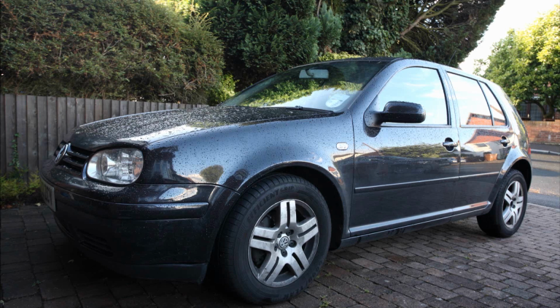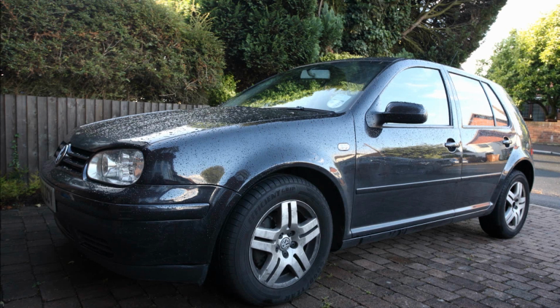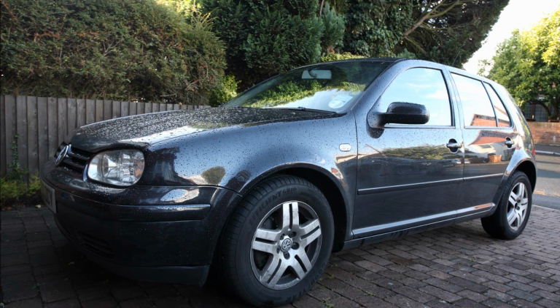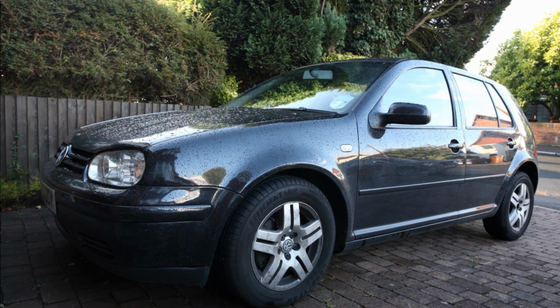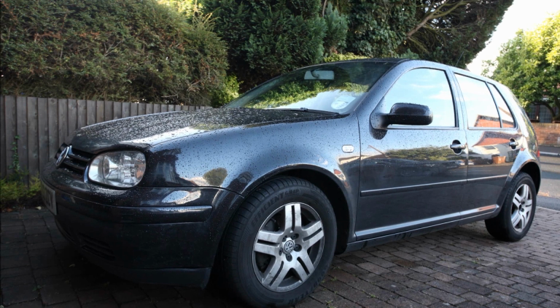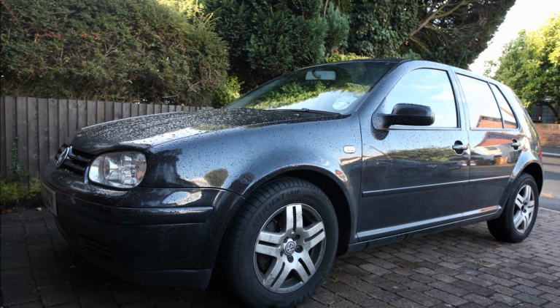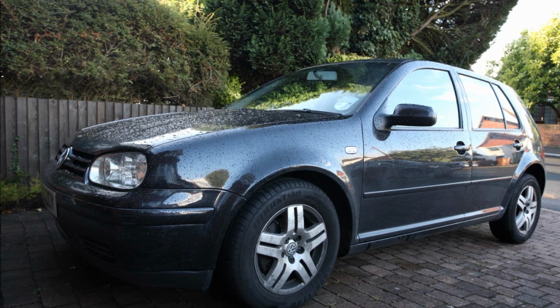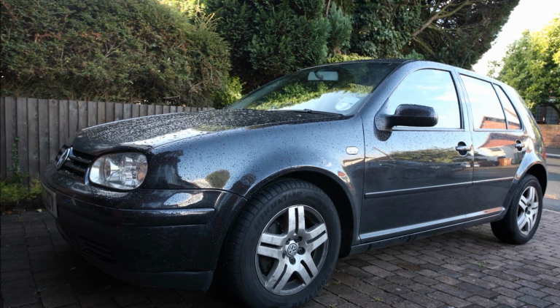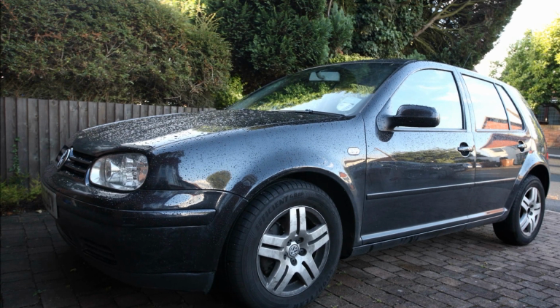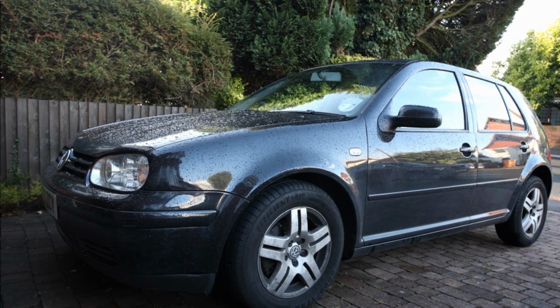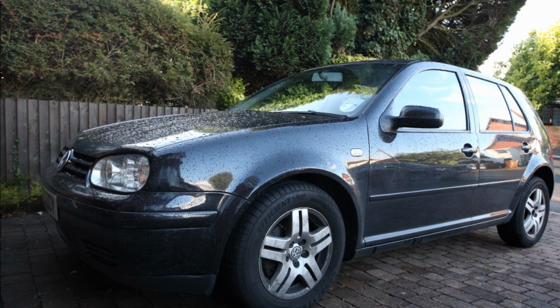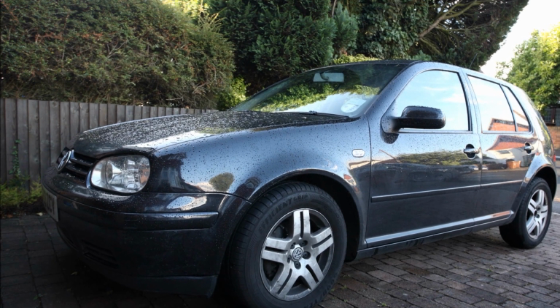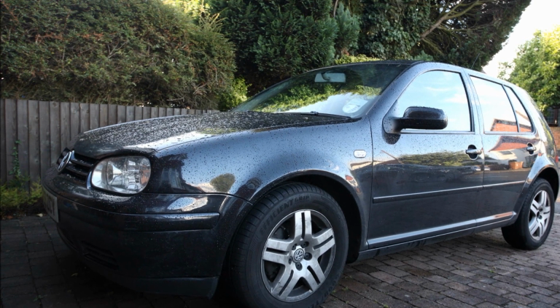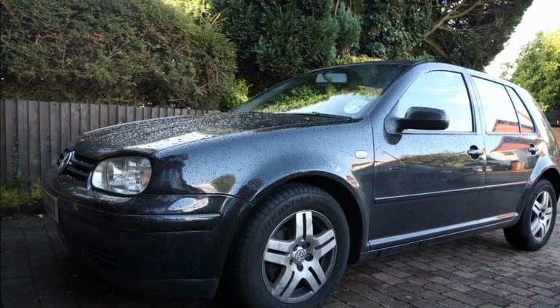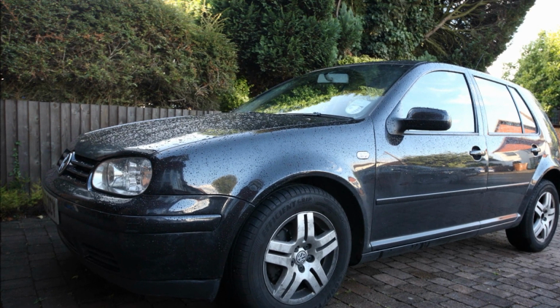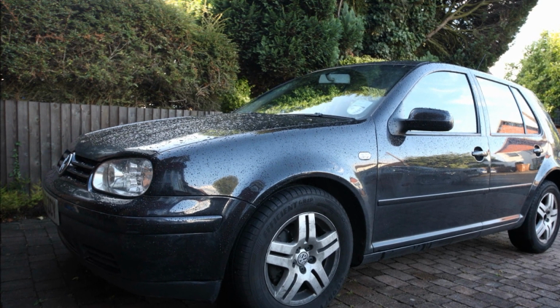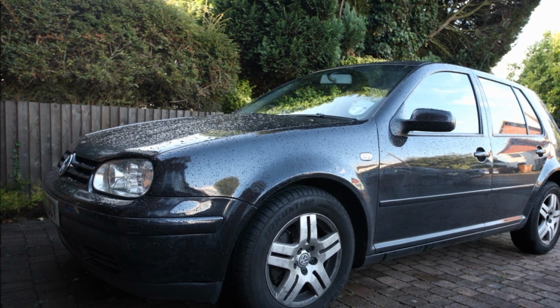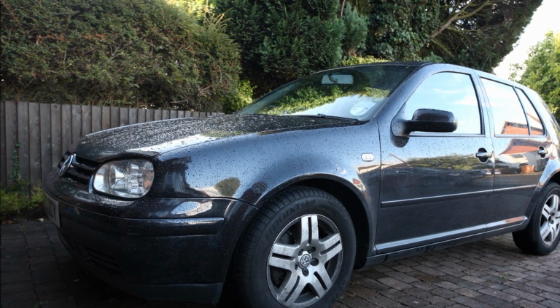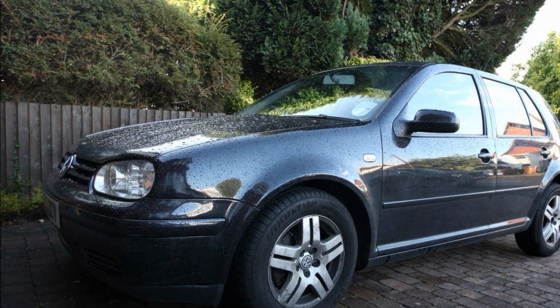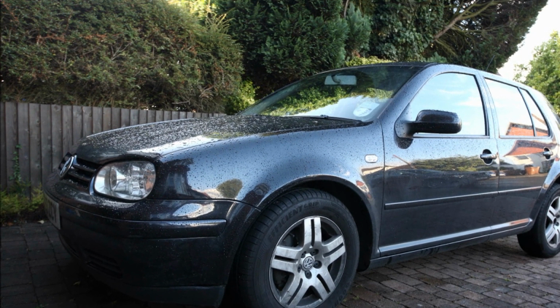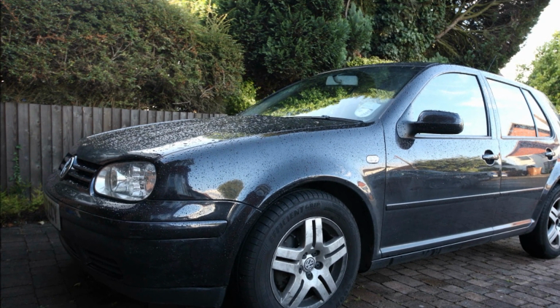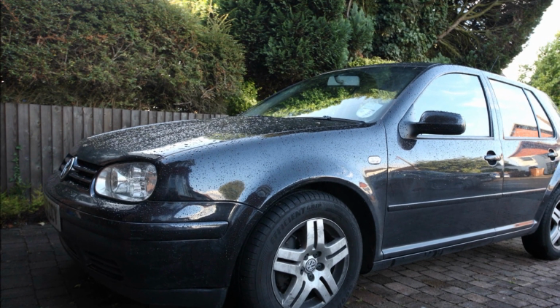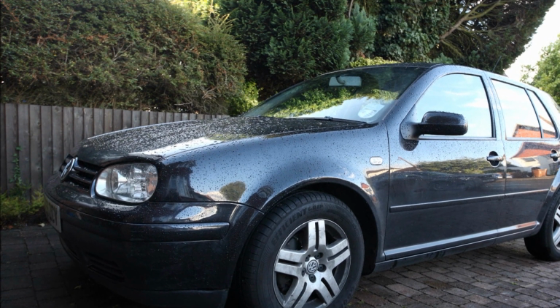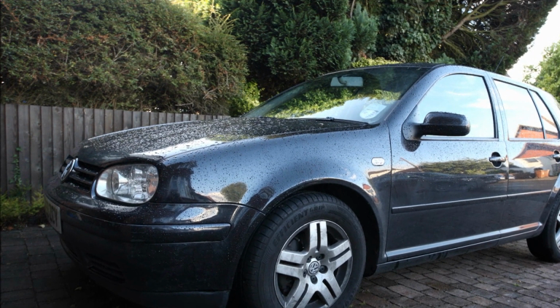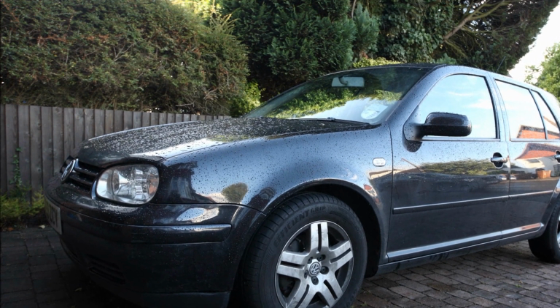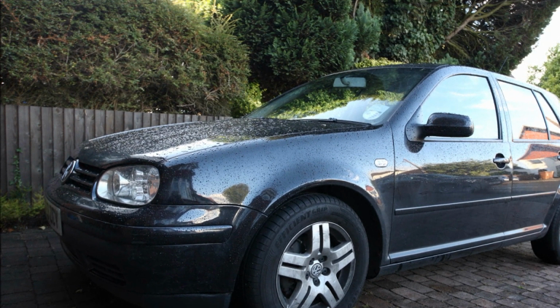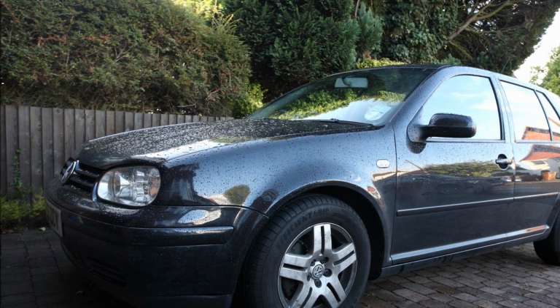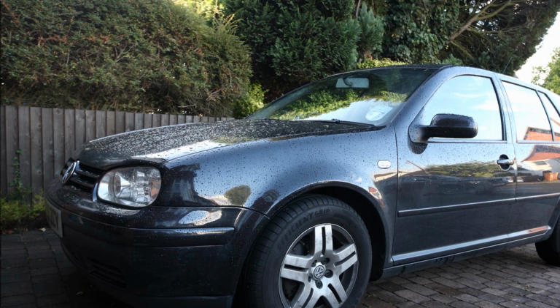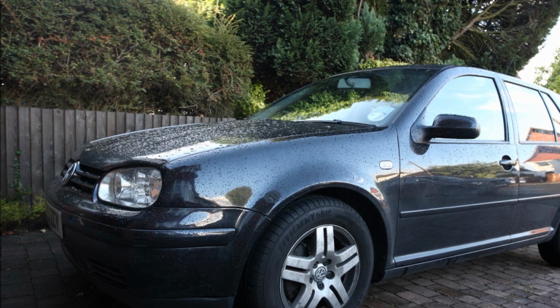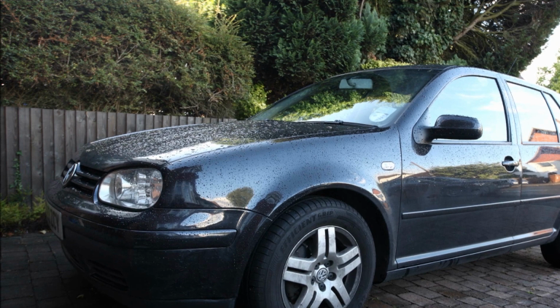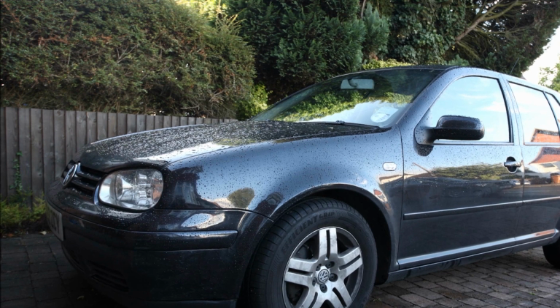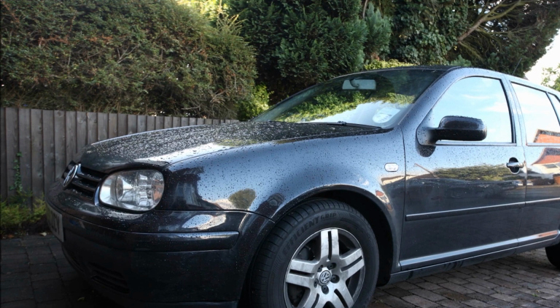It's probably very obvious from my channel that I've owned quite a few Golfs over the years, but there's one in particular I really regret selling.